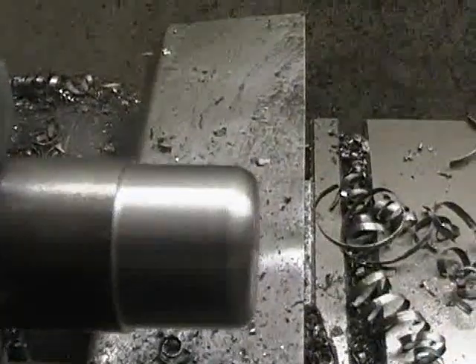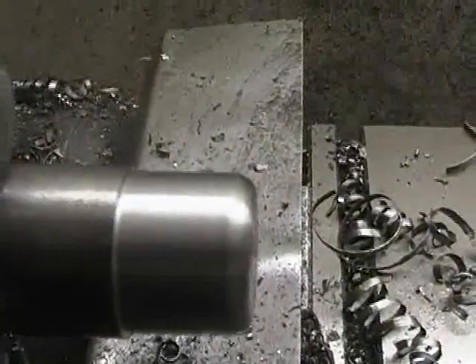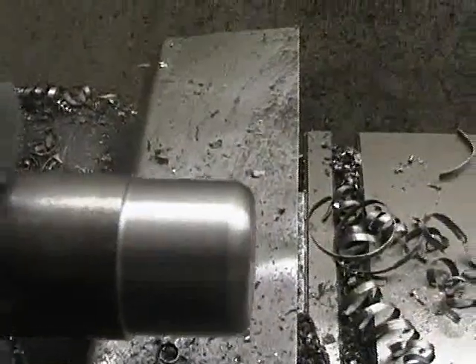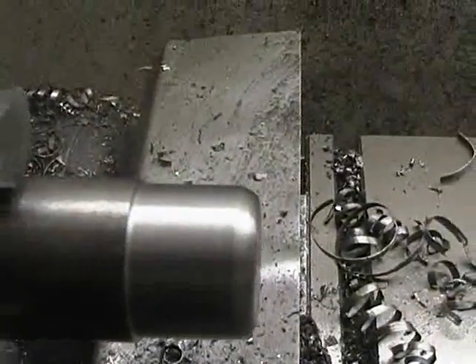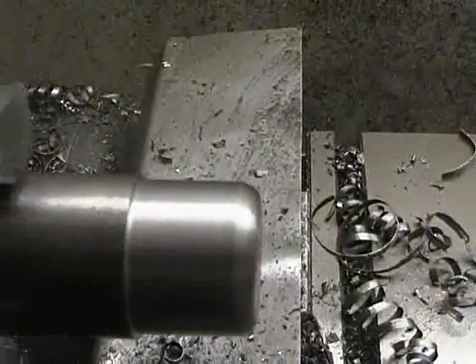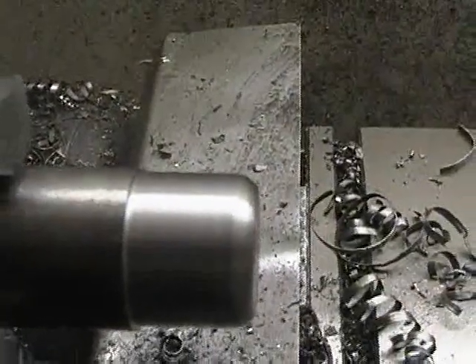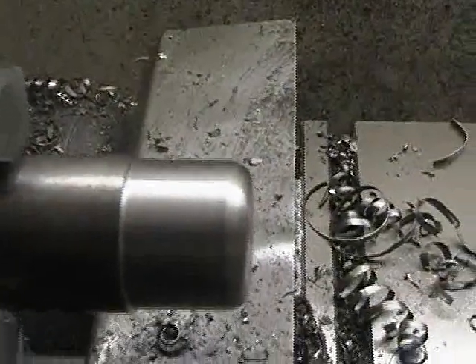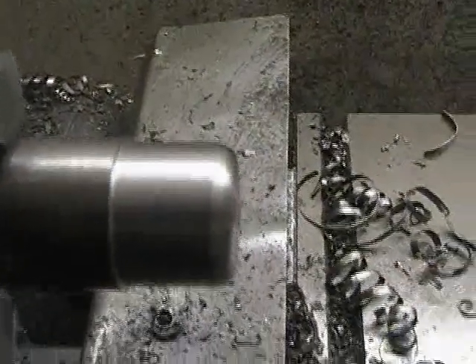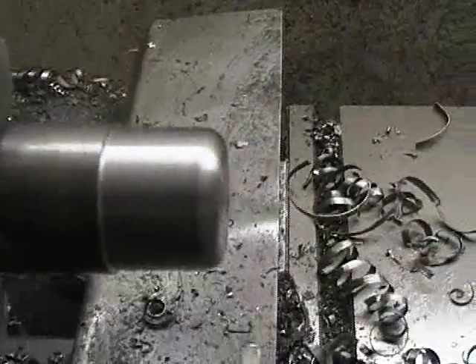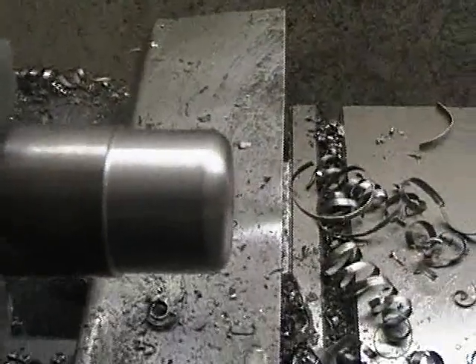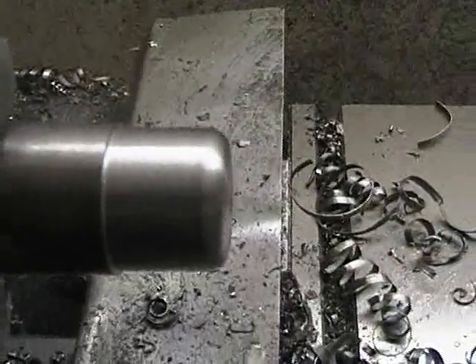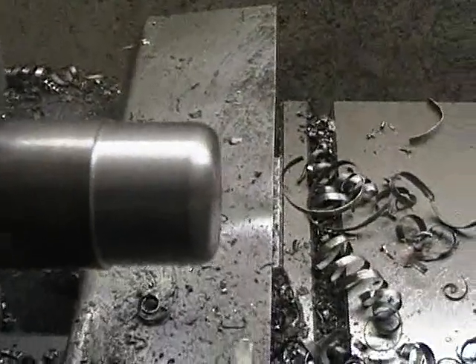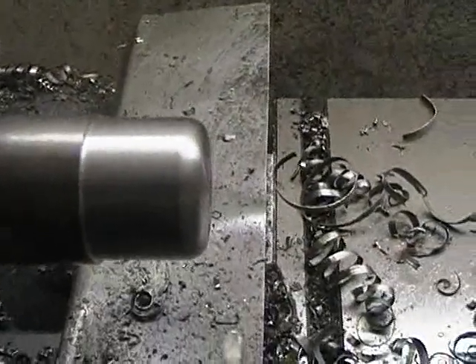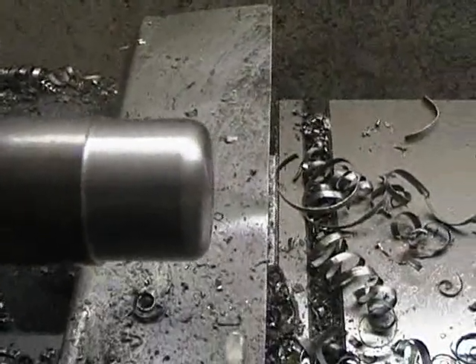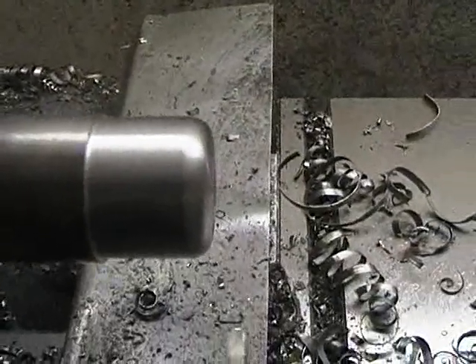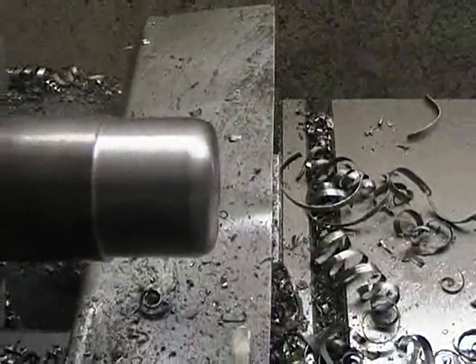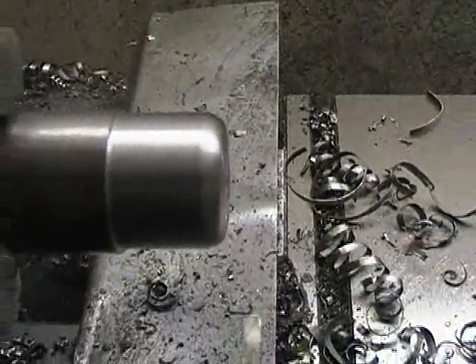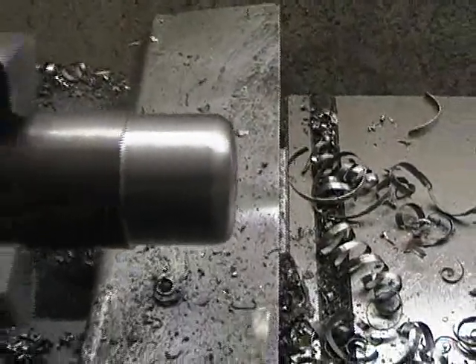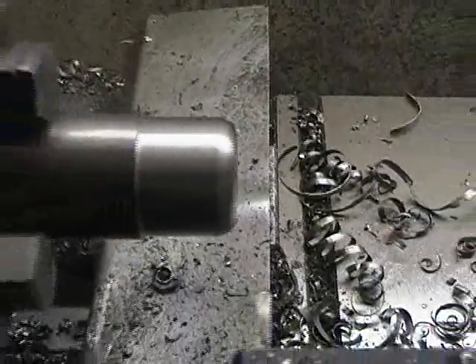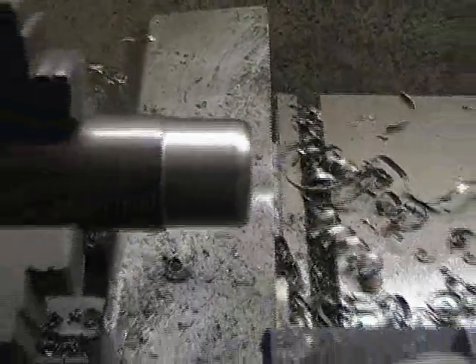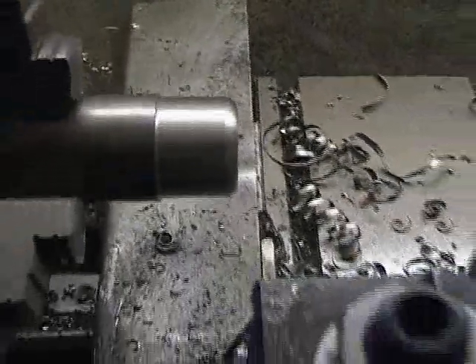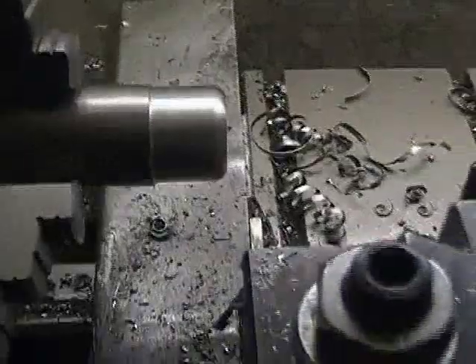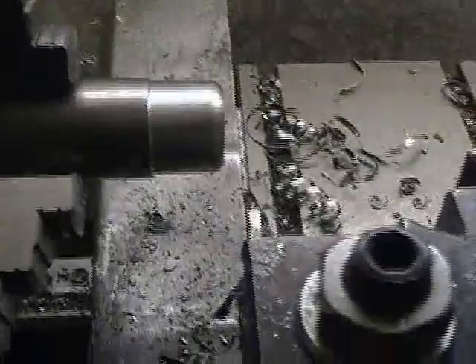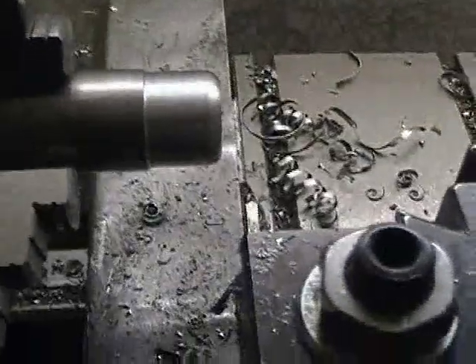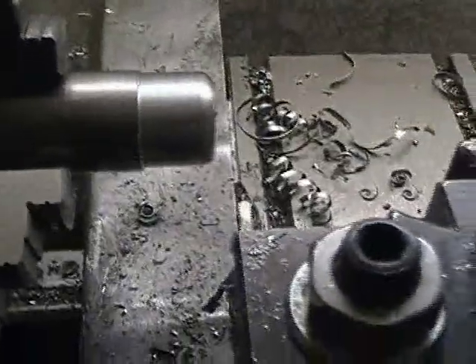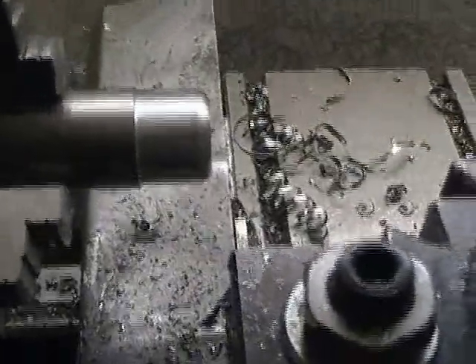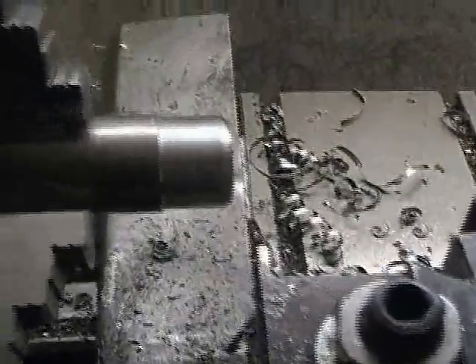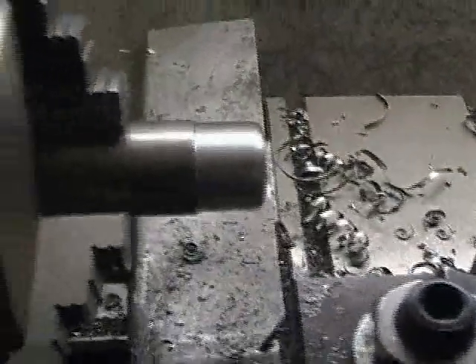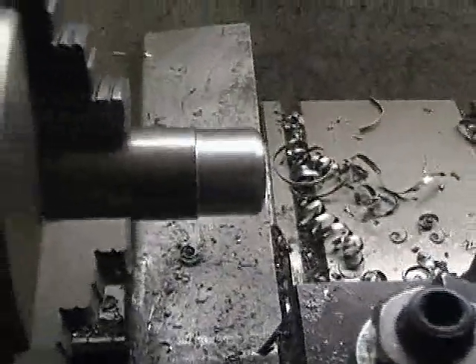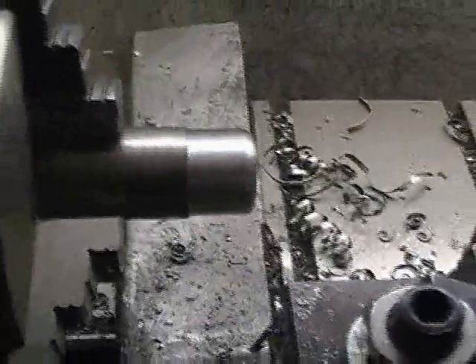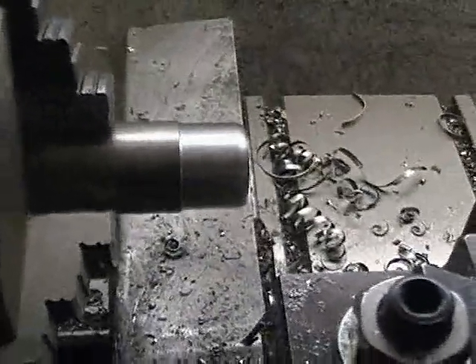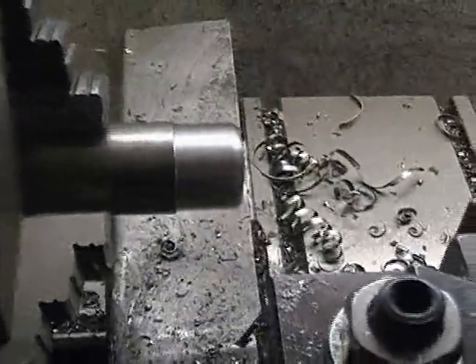See if I can get a focus on it. It's a little bit more aggressive than I'm used to with high speed steel.